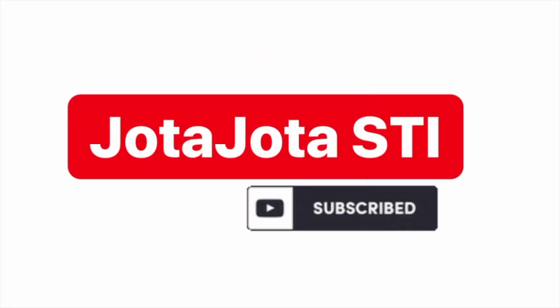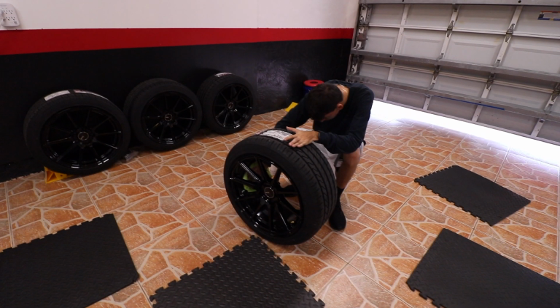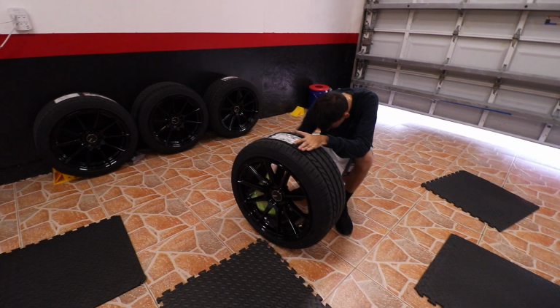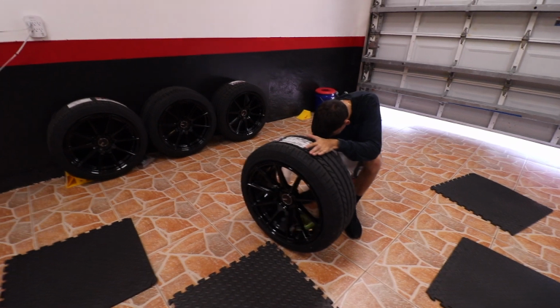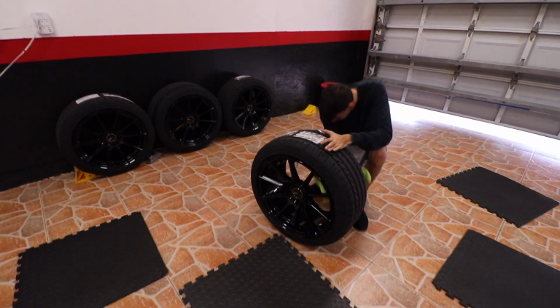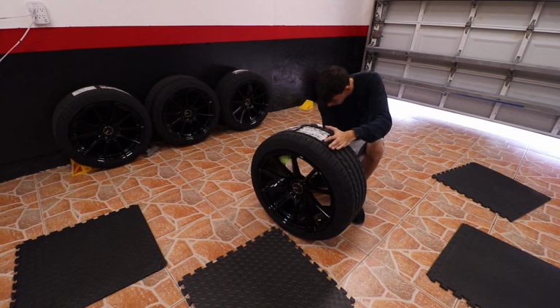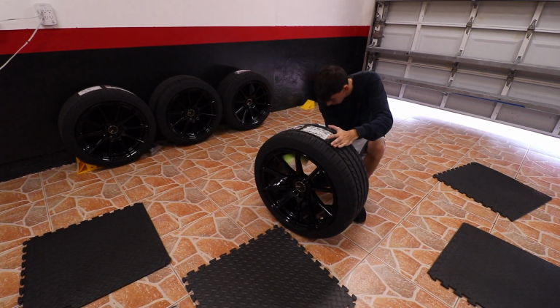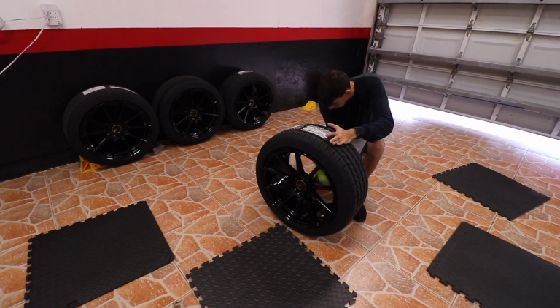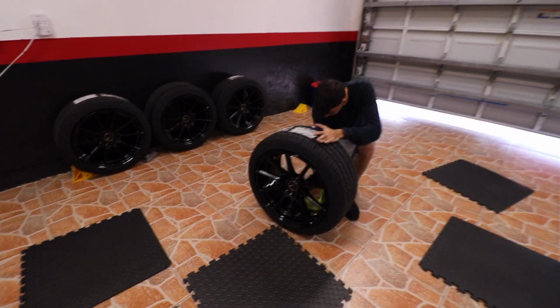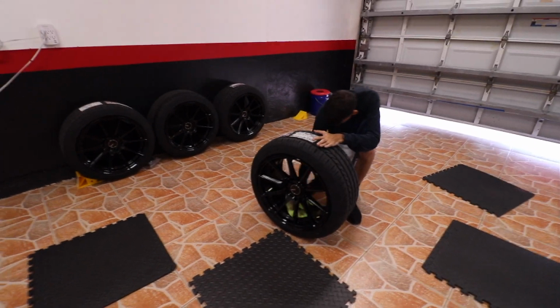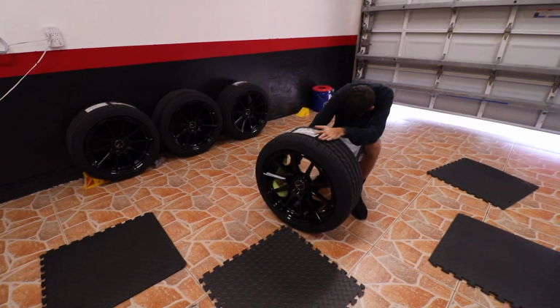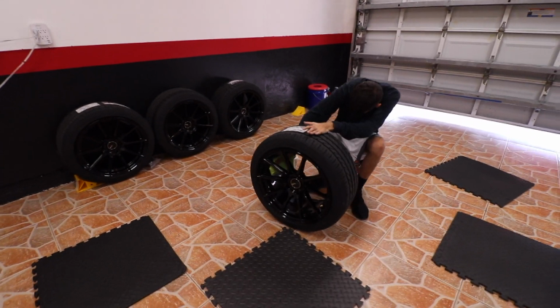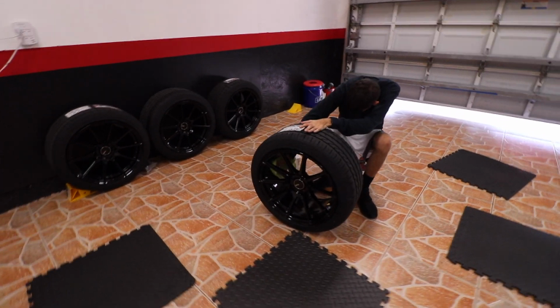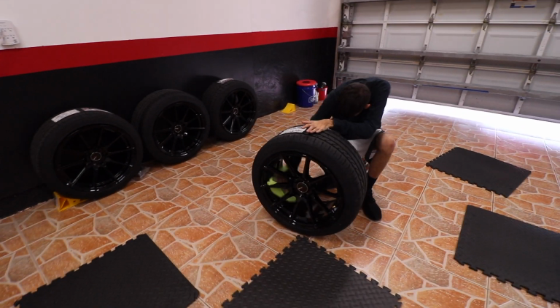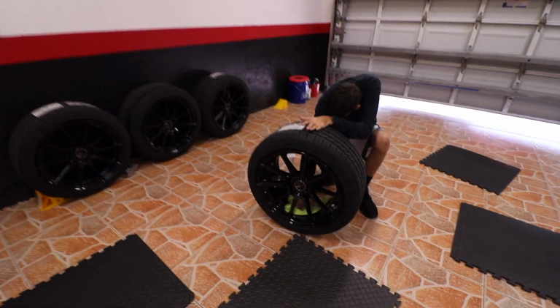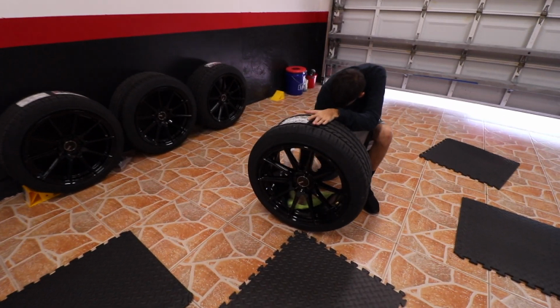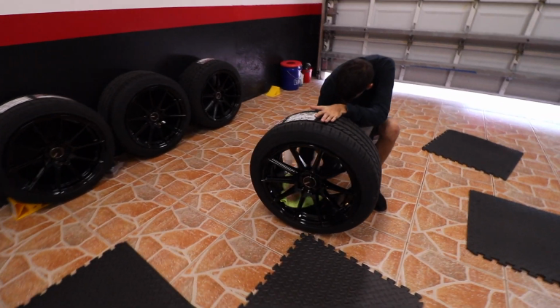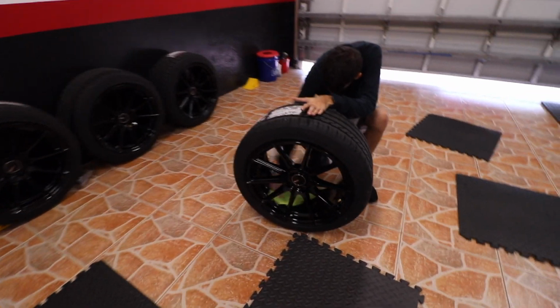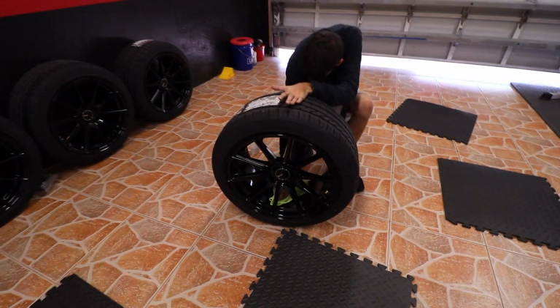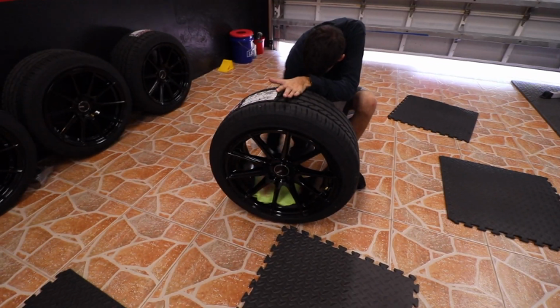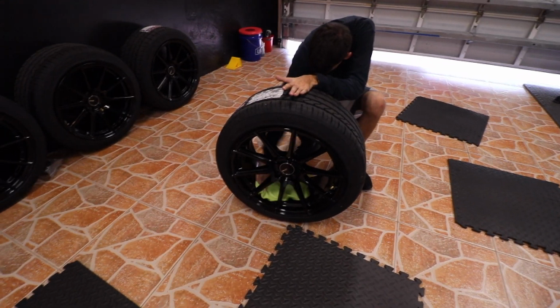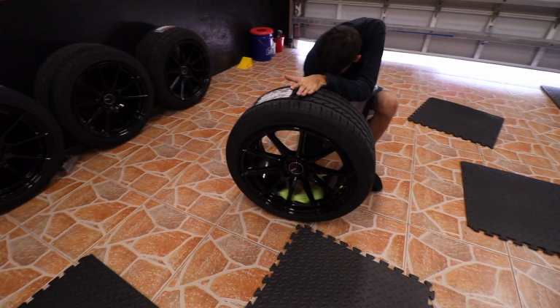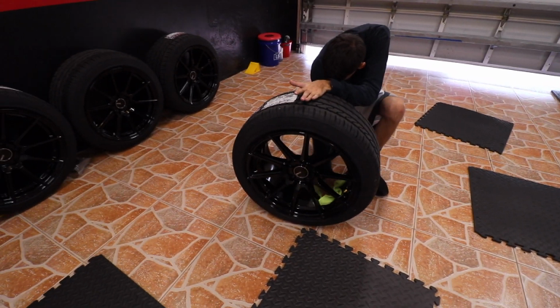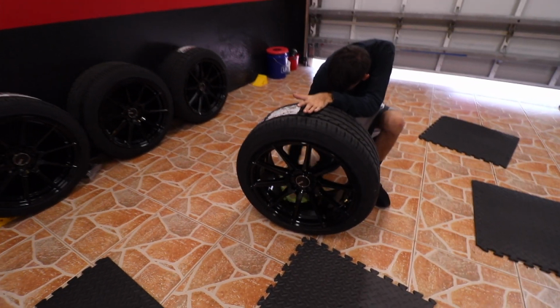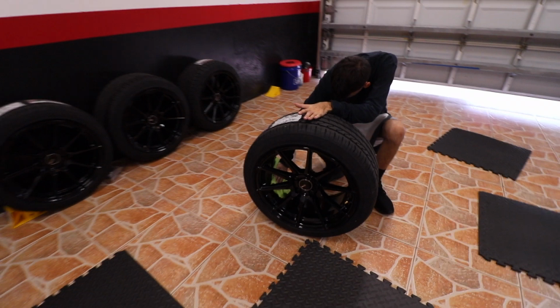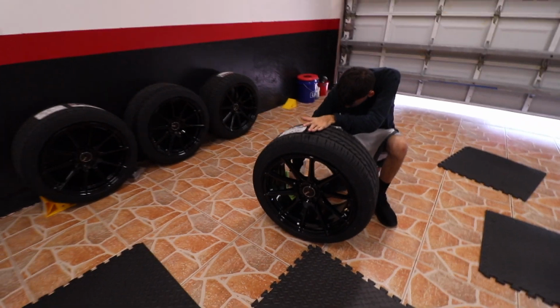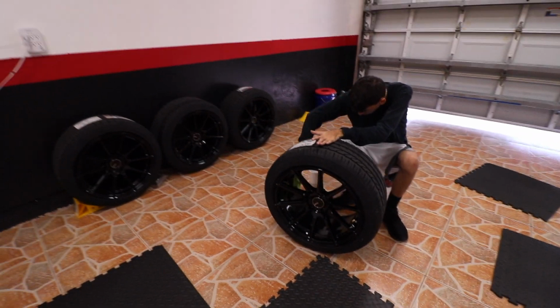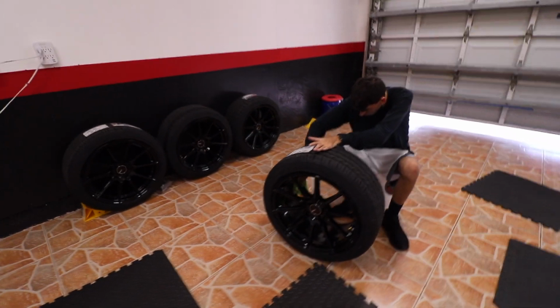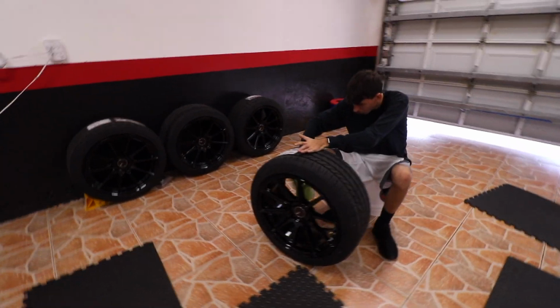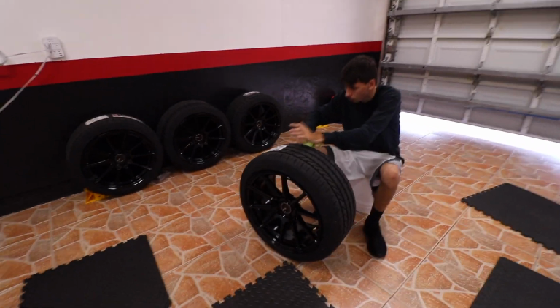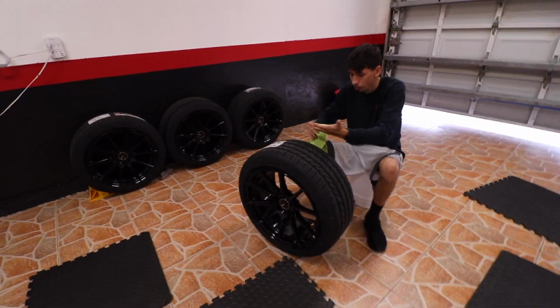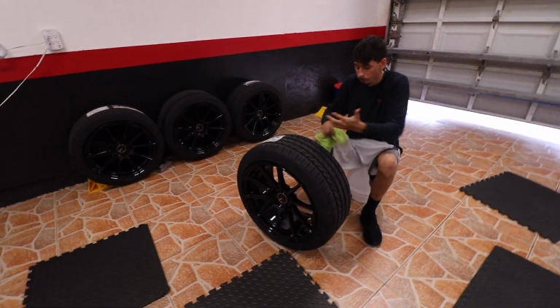The wheels are brand new but he's just giving them a quick wipe down anyway in case there's any debris on them before we start applying the ceramic coating.